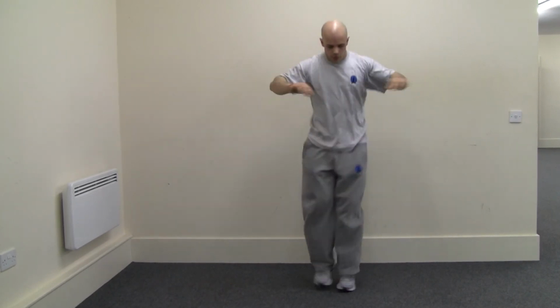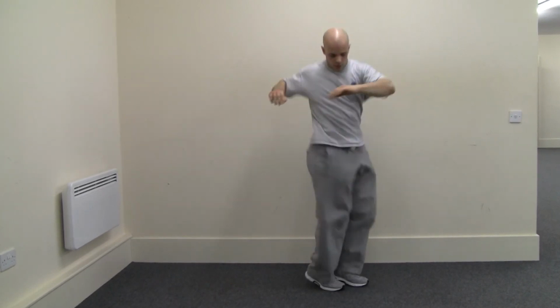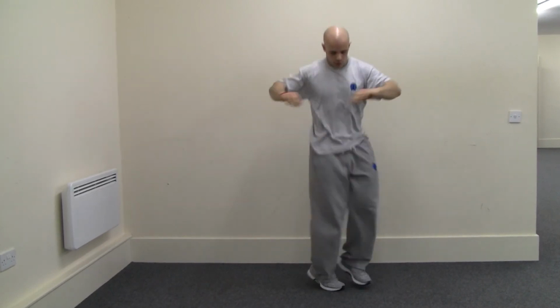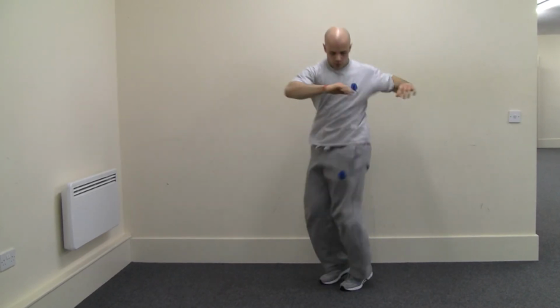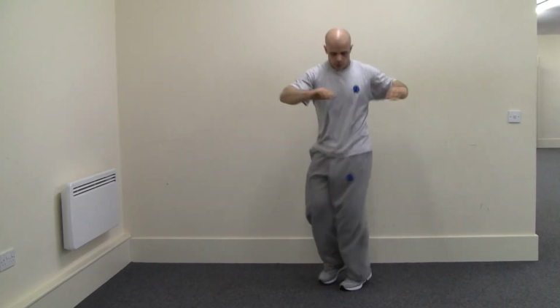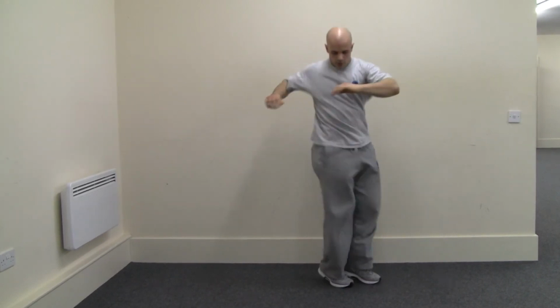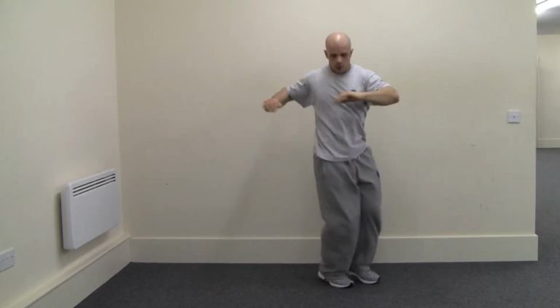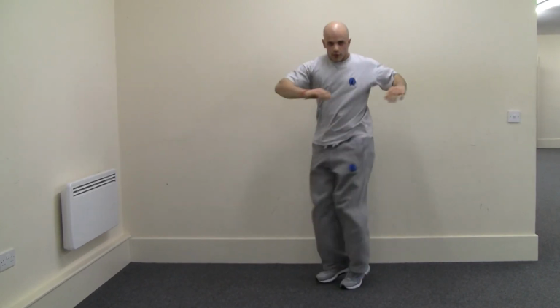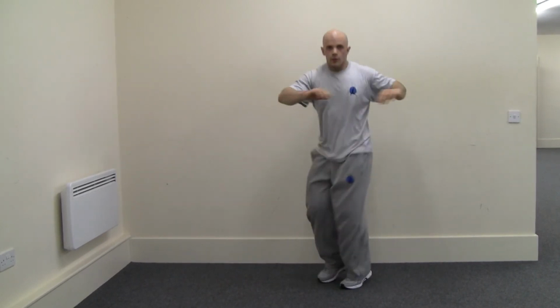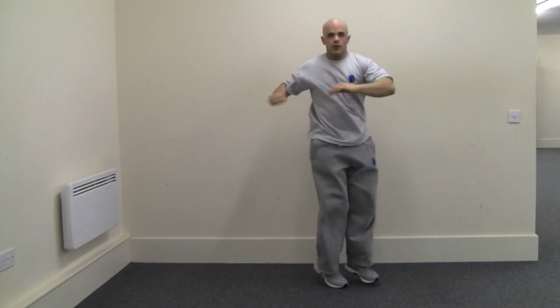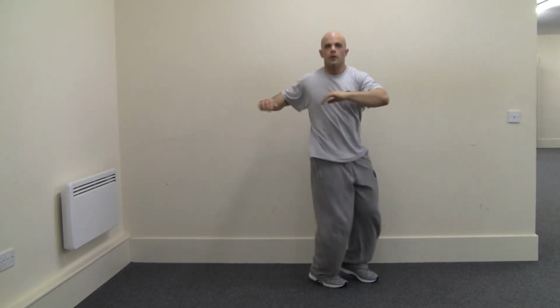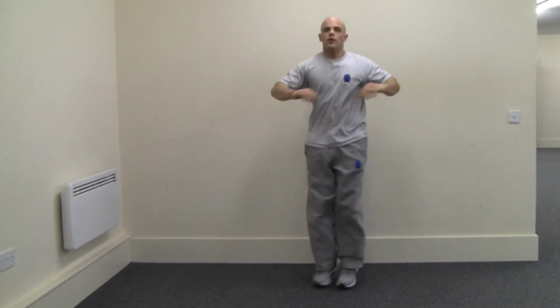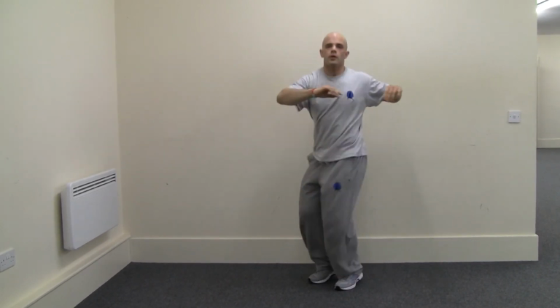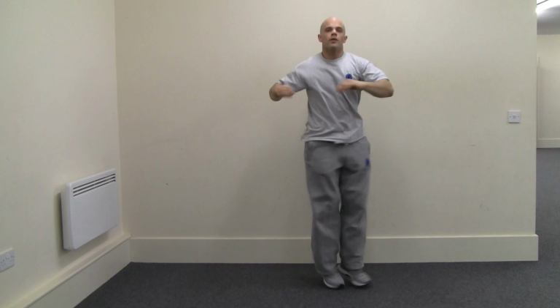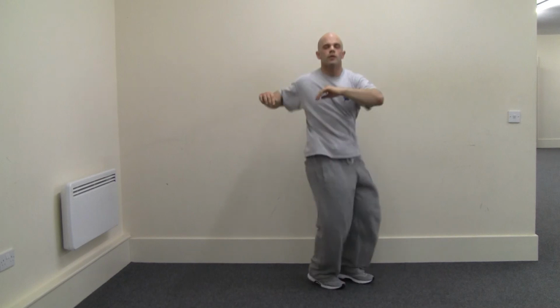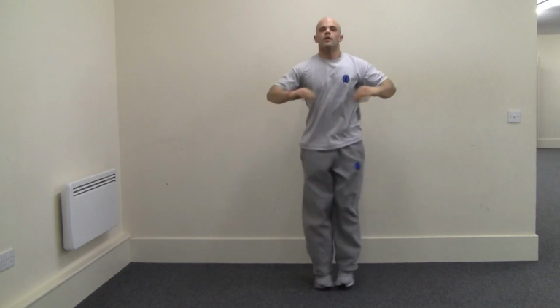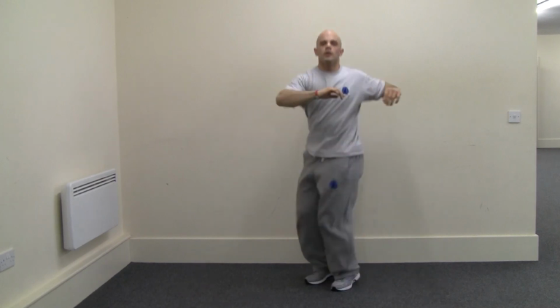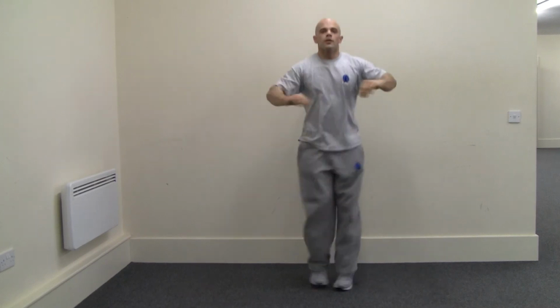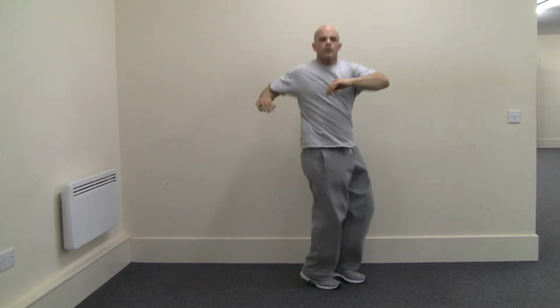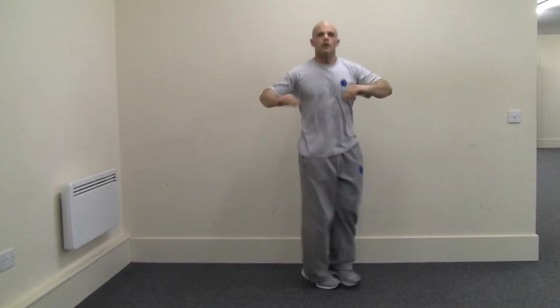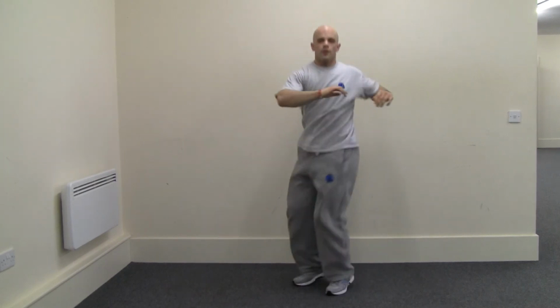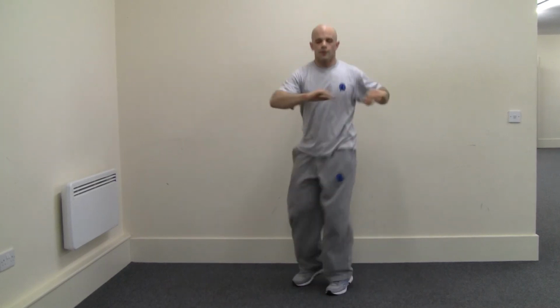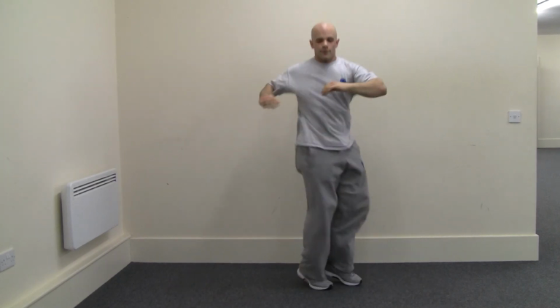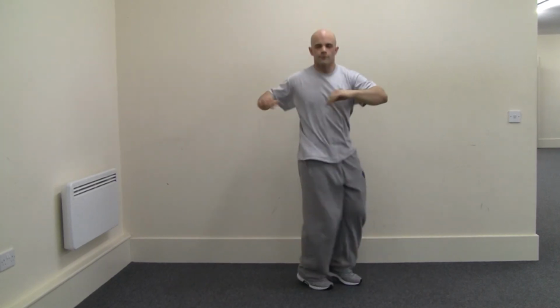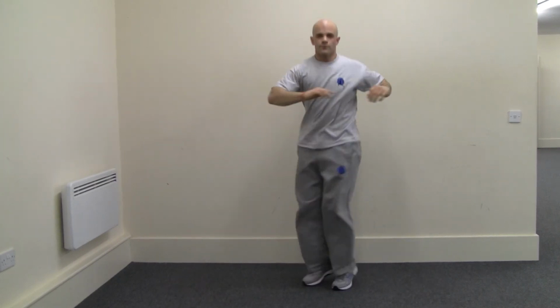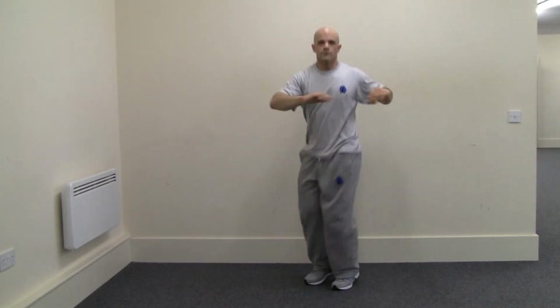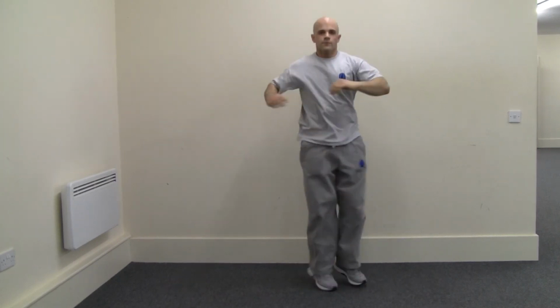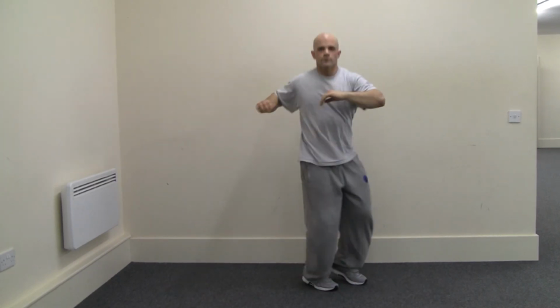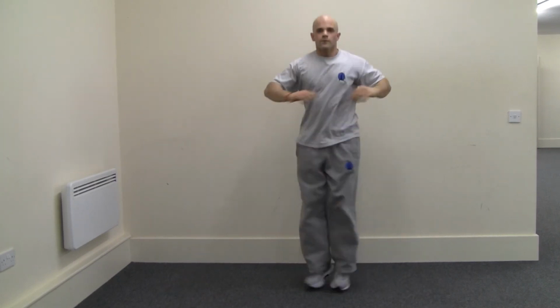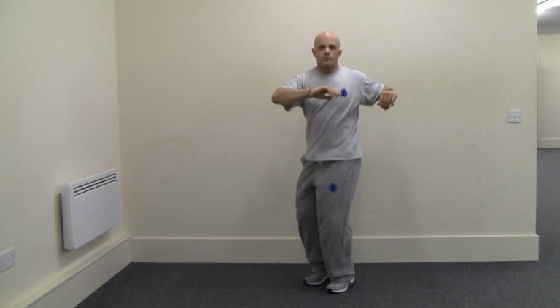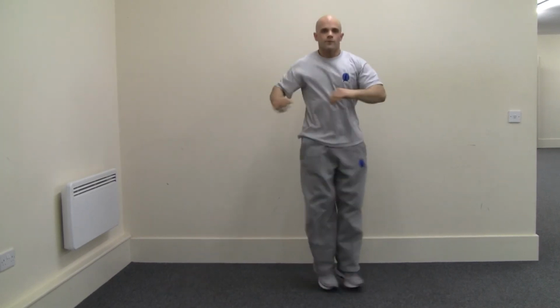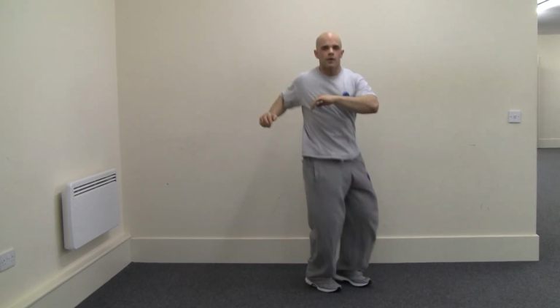And that concludes the combinations of this 30-minute full body workout. Thank you.